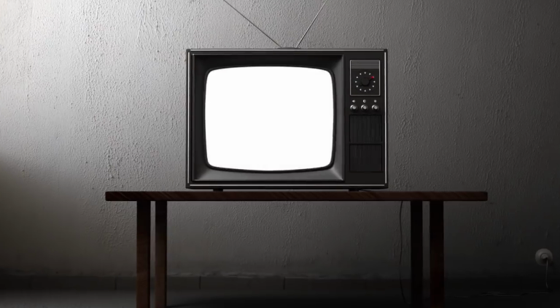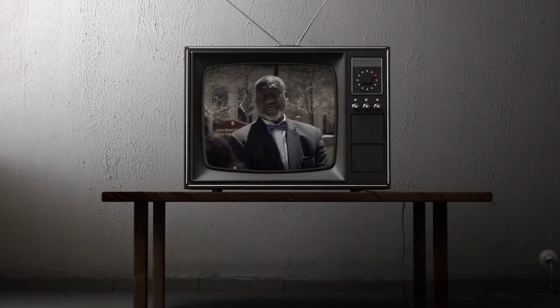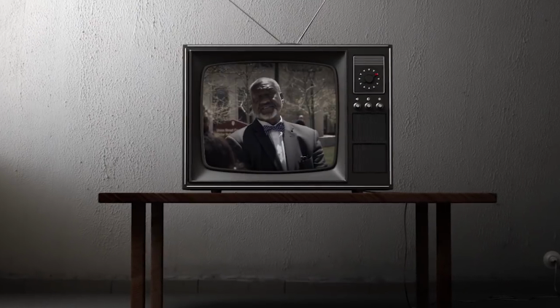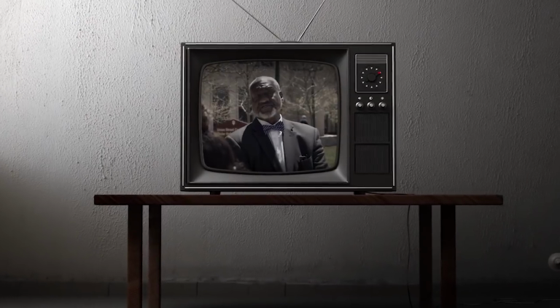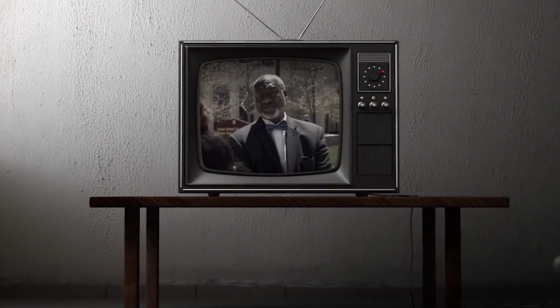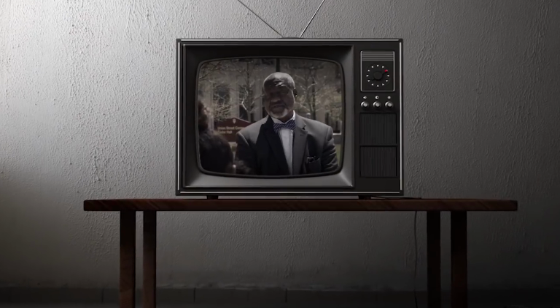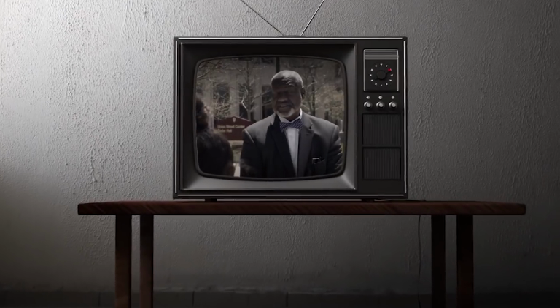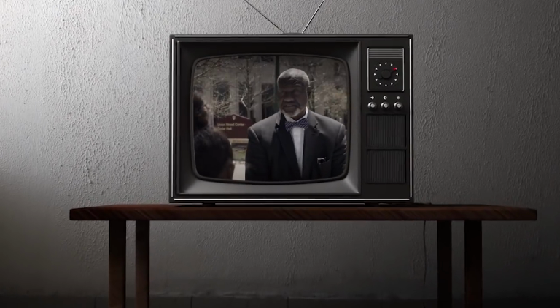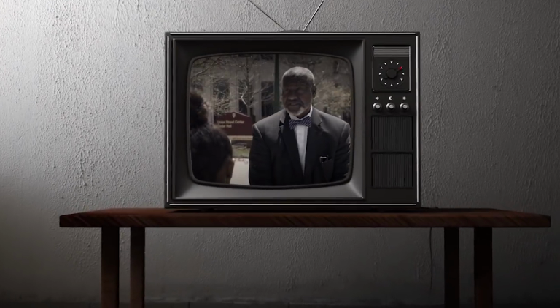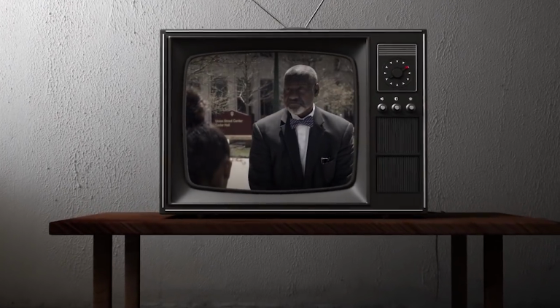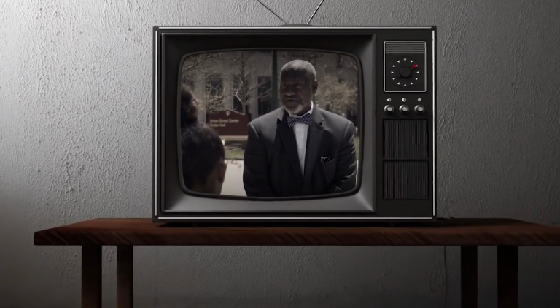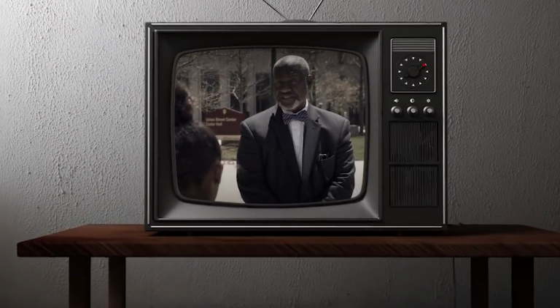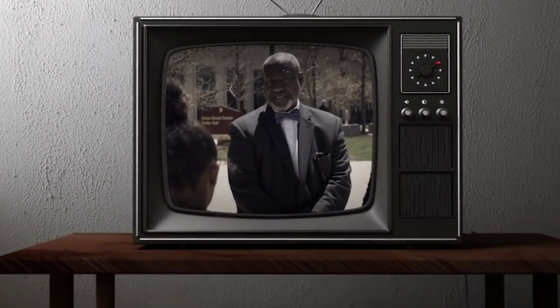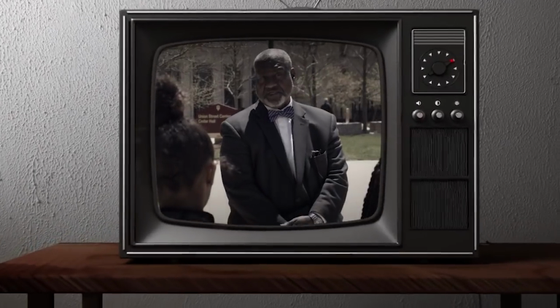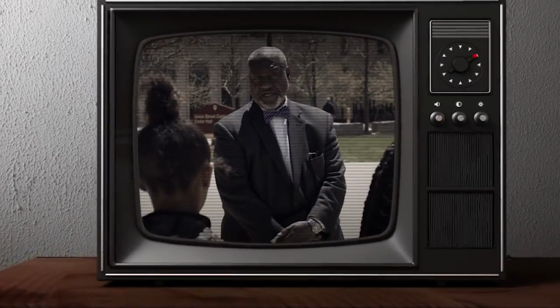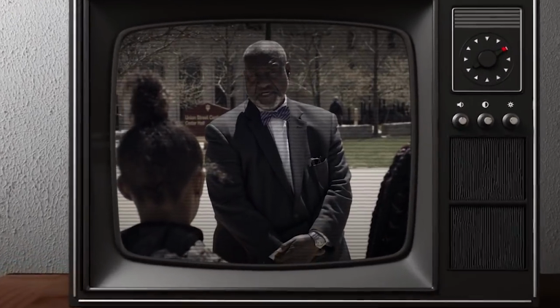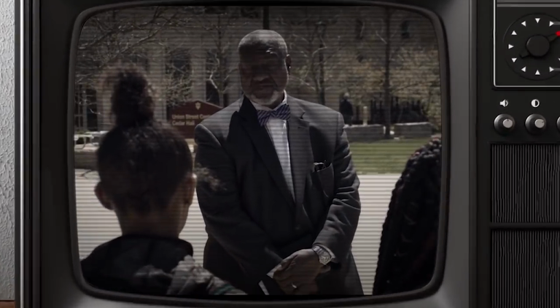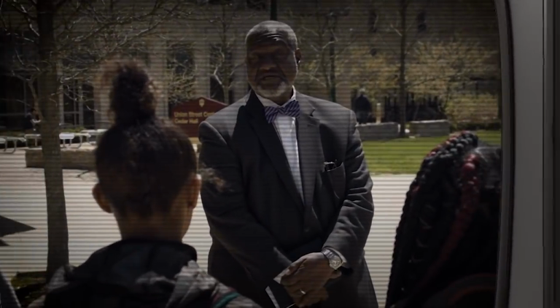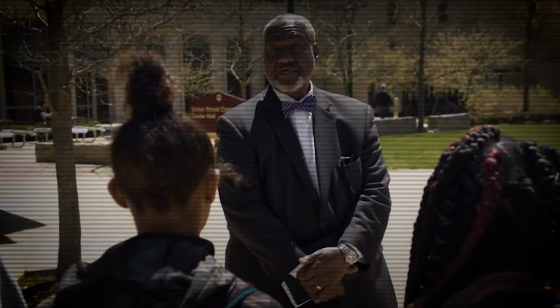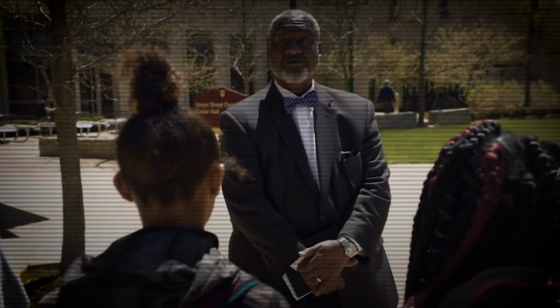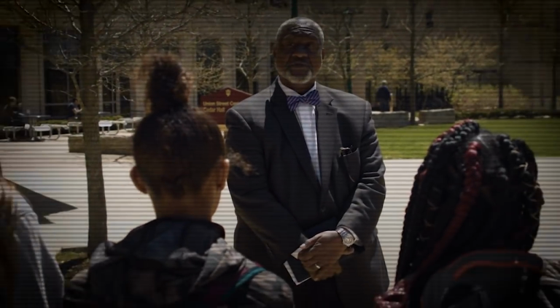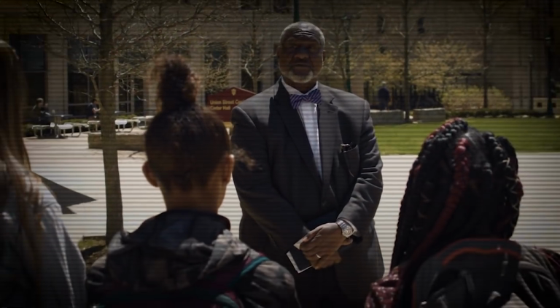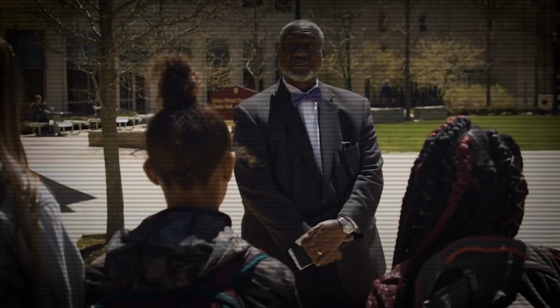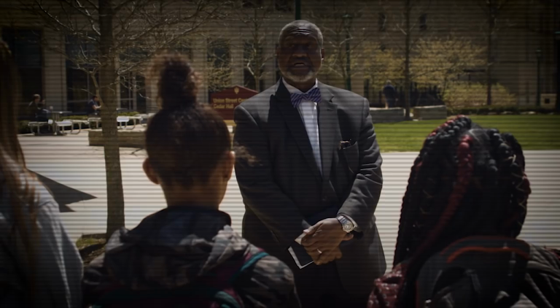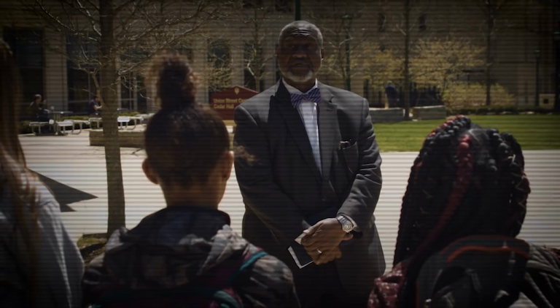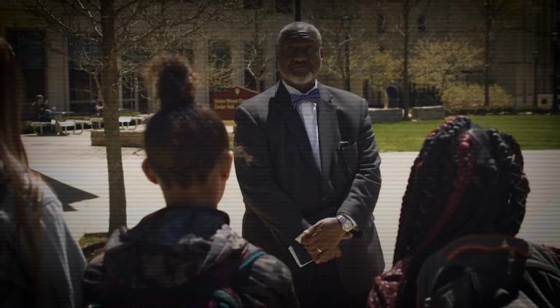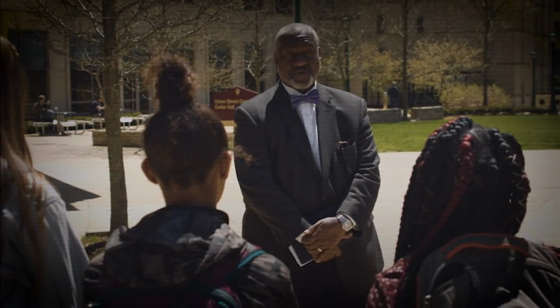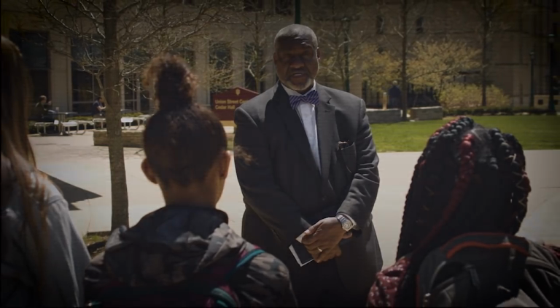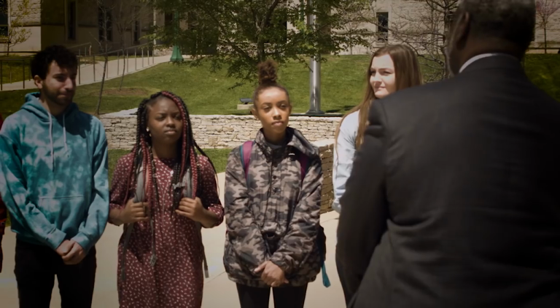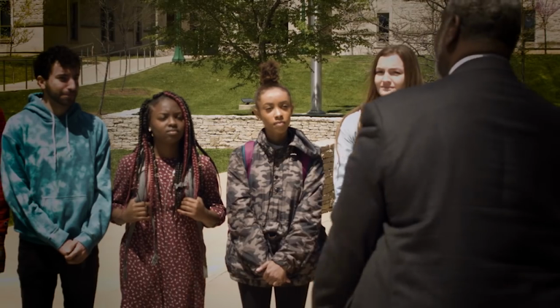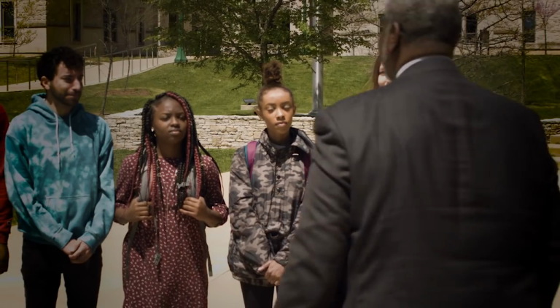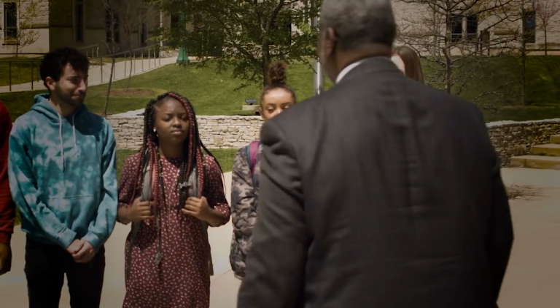Next on the tour, the Sensory Deprivation Lab. We'll see if you can commune with a real-life Demogorgon. Follow me!